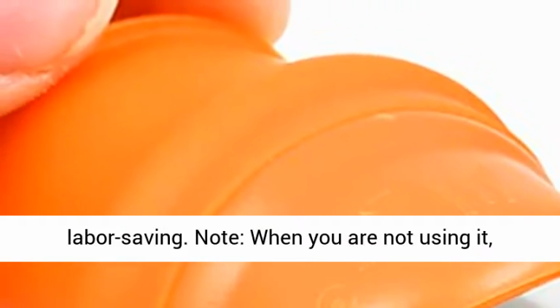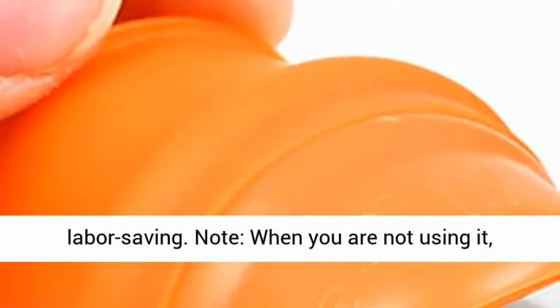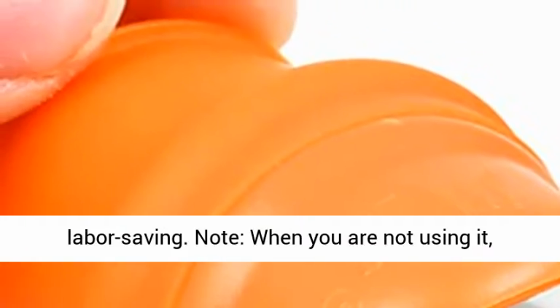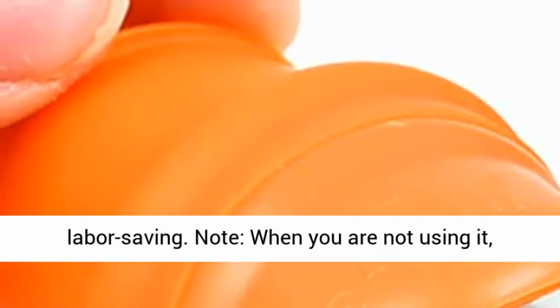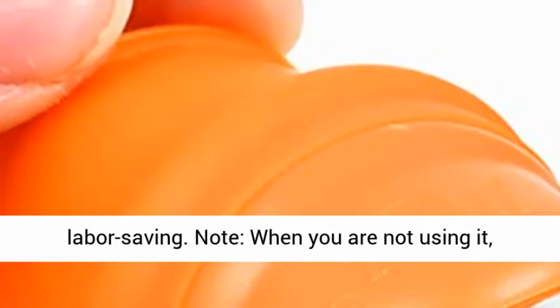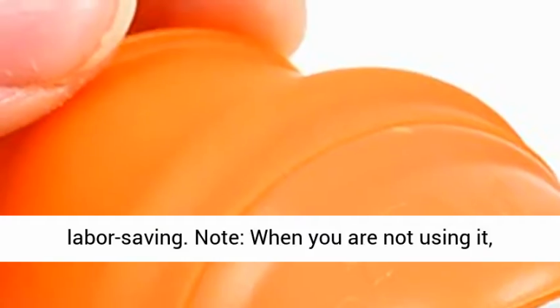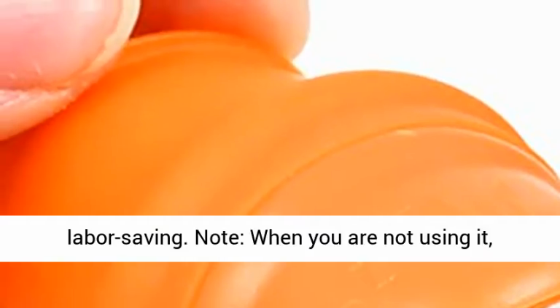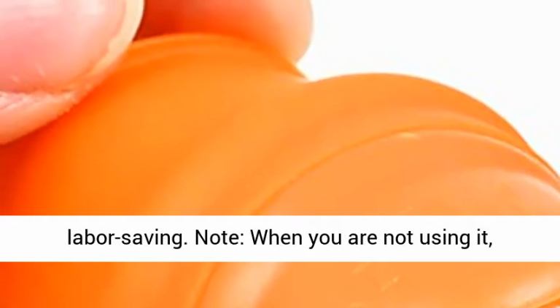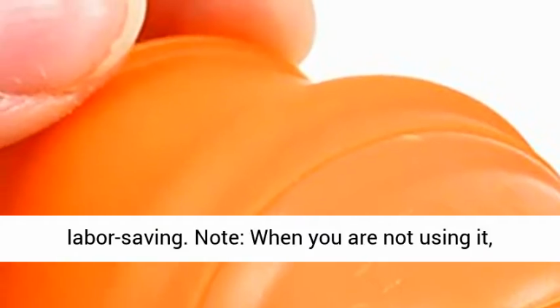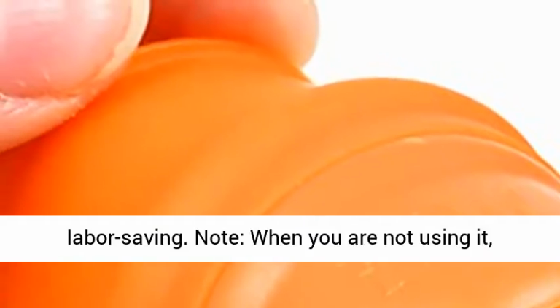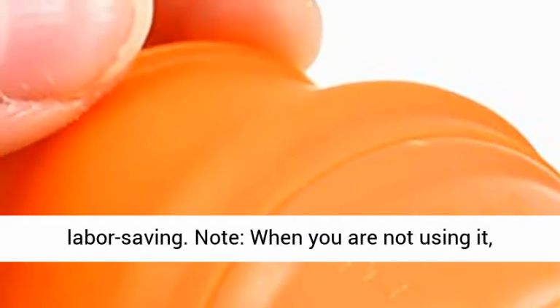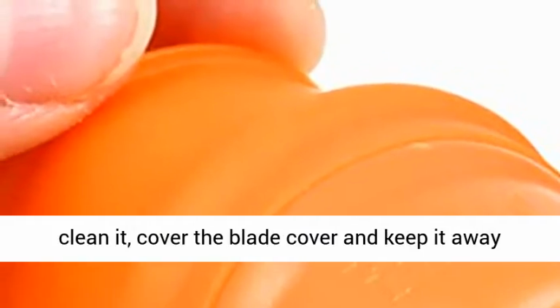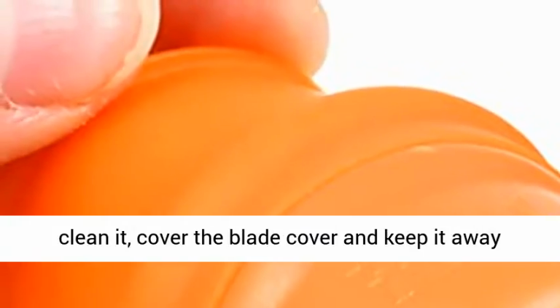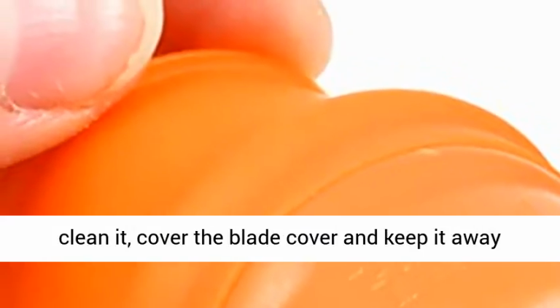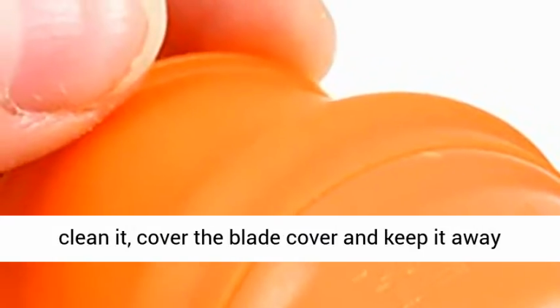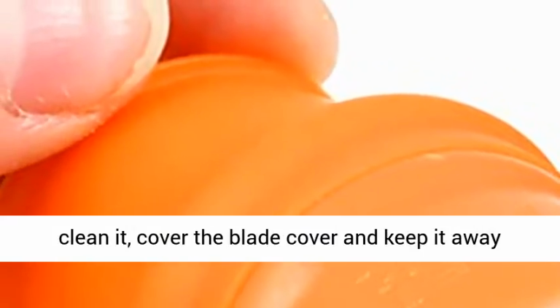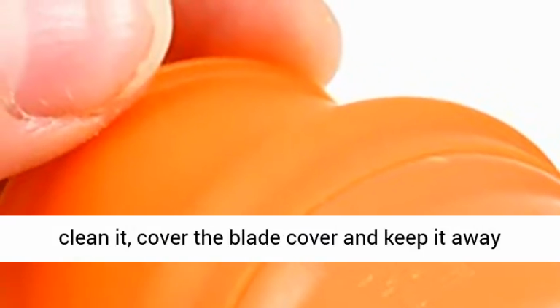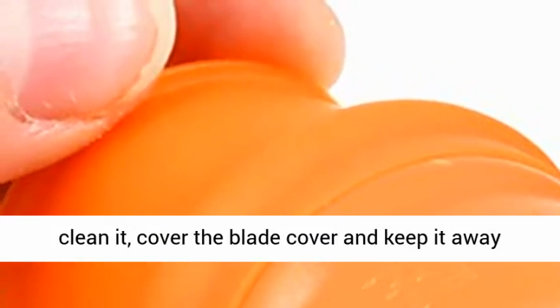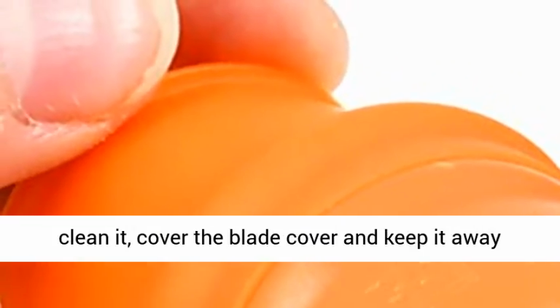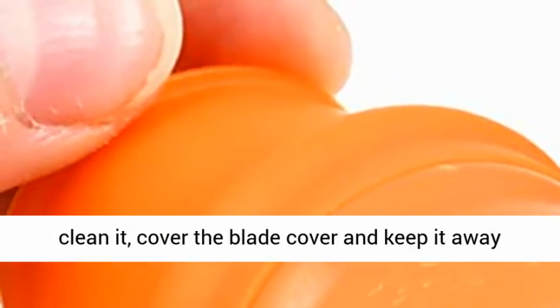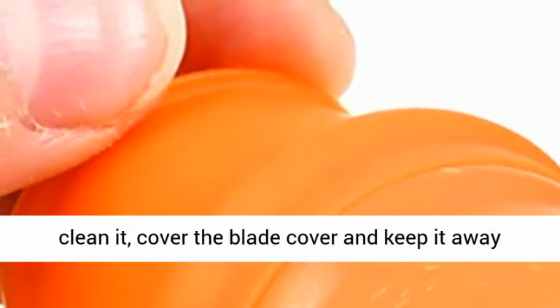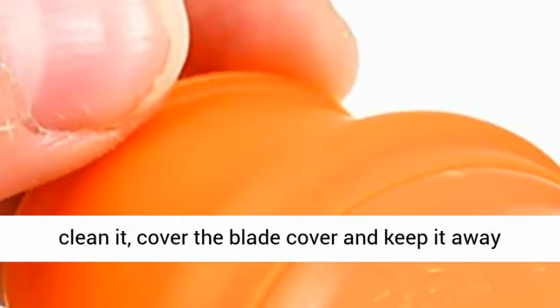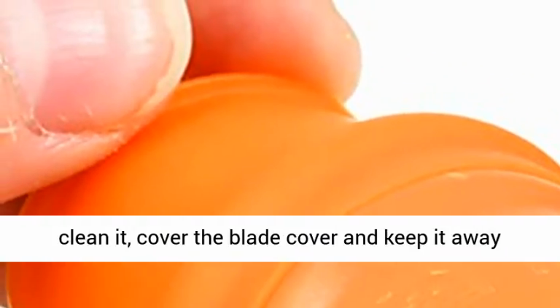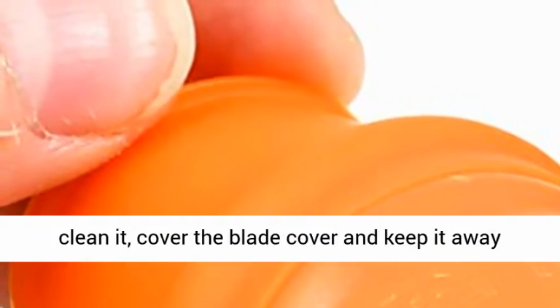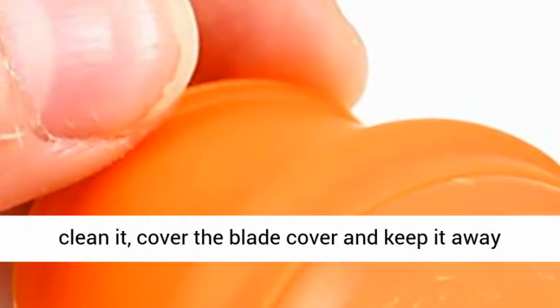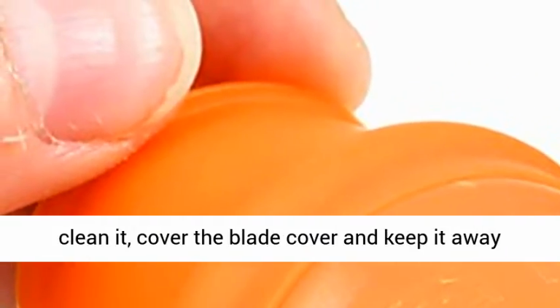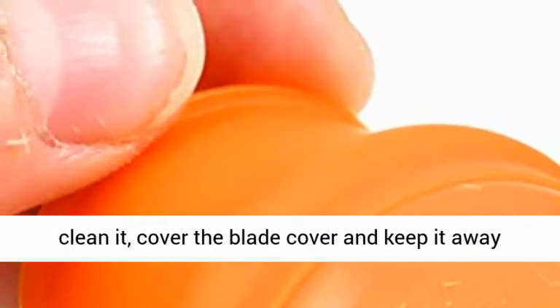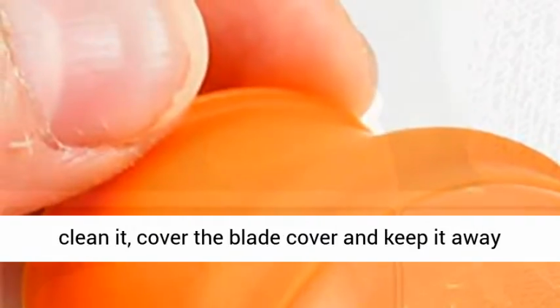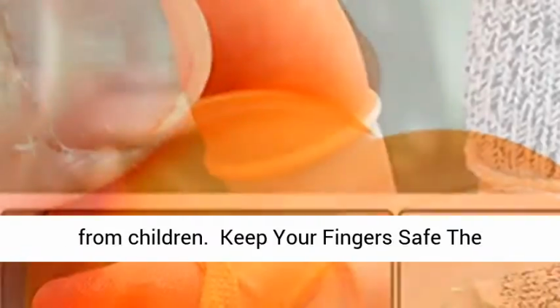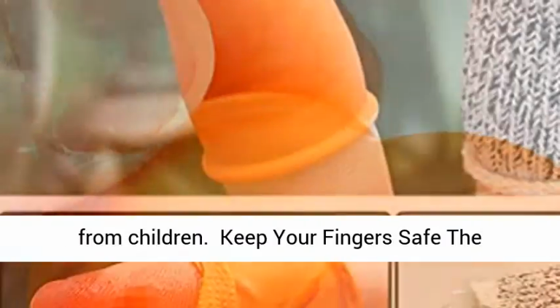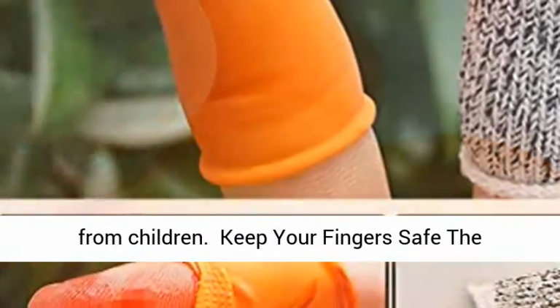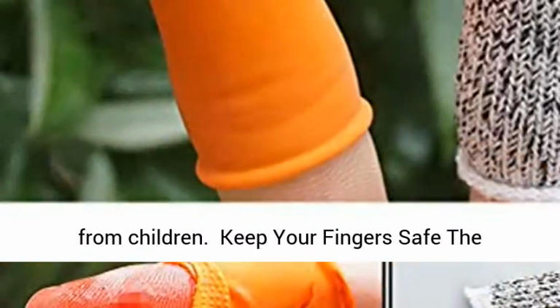Note: when you are not using it, clean it, cover the blade cover, and keep it away from children.